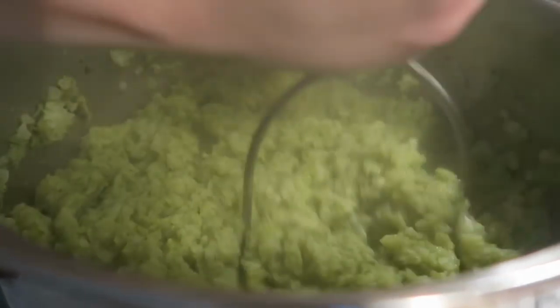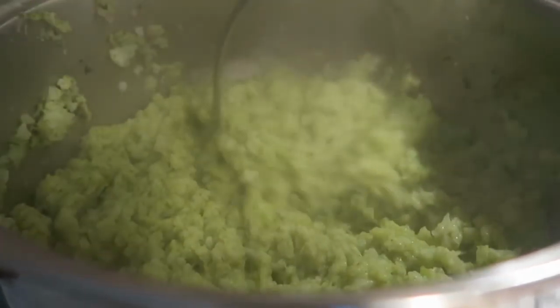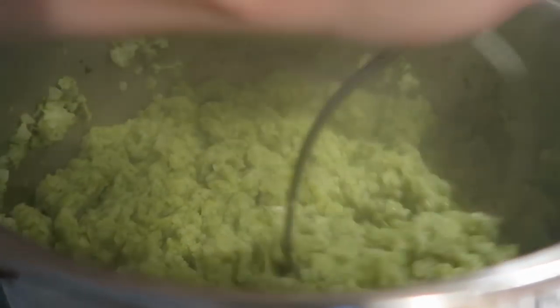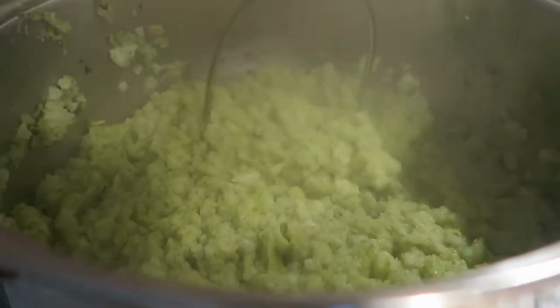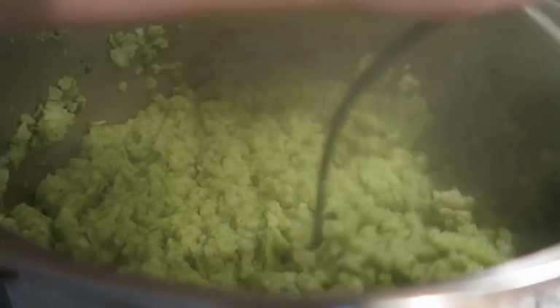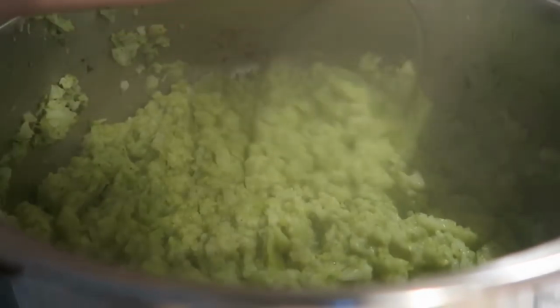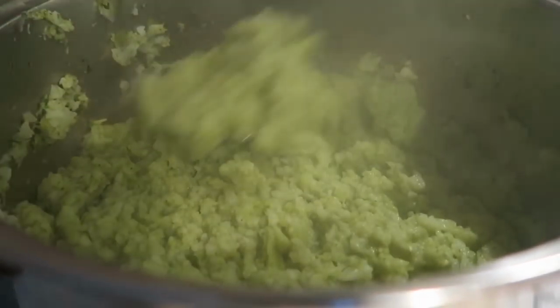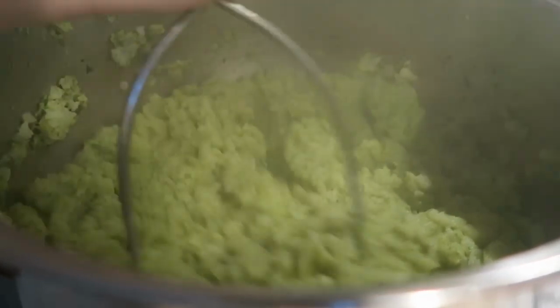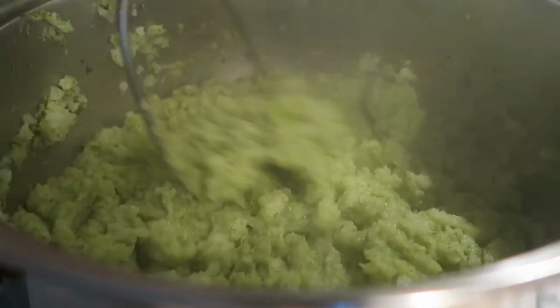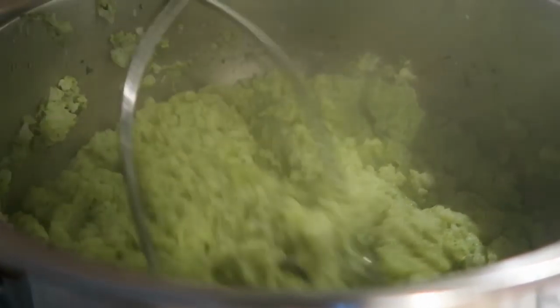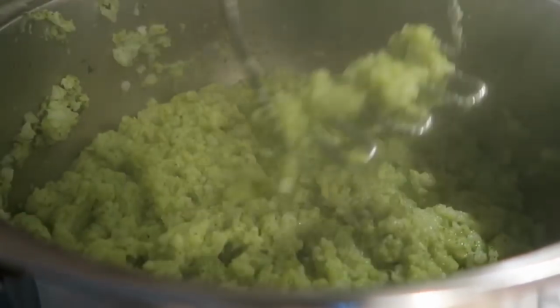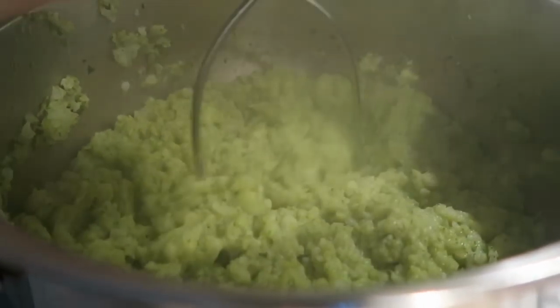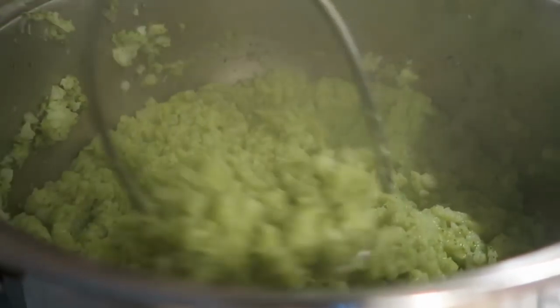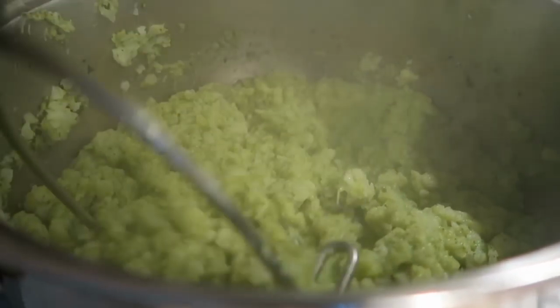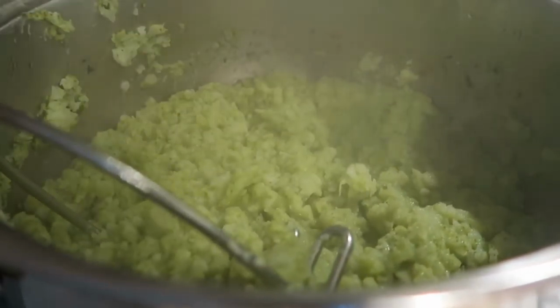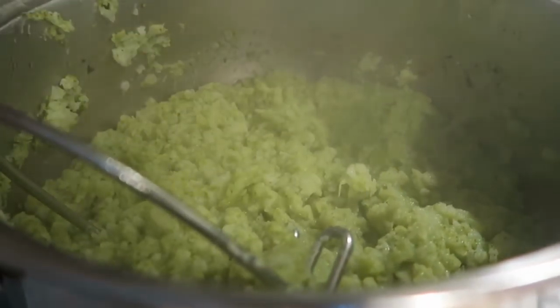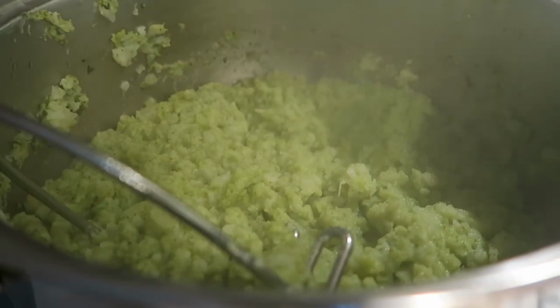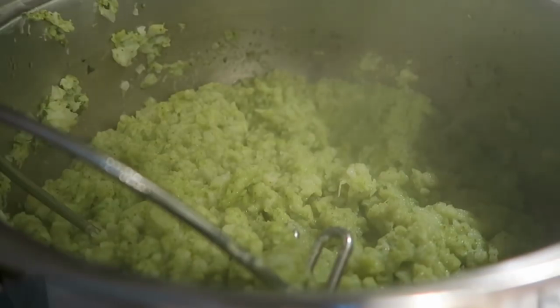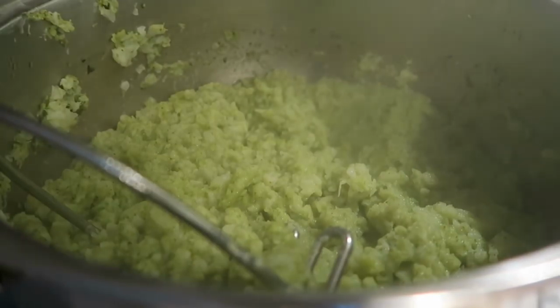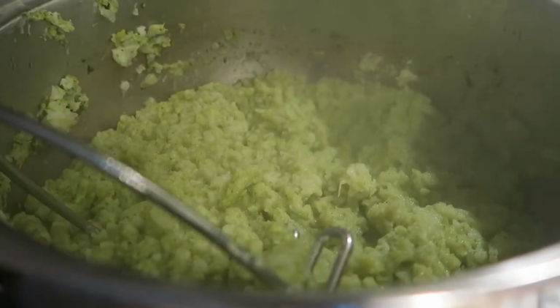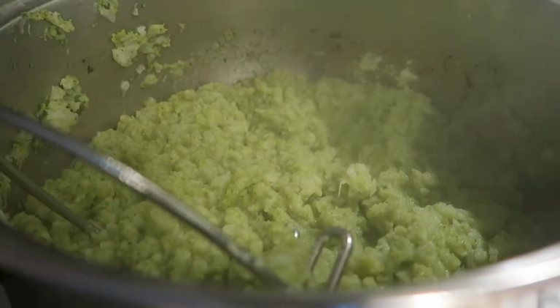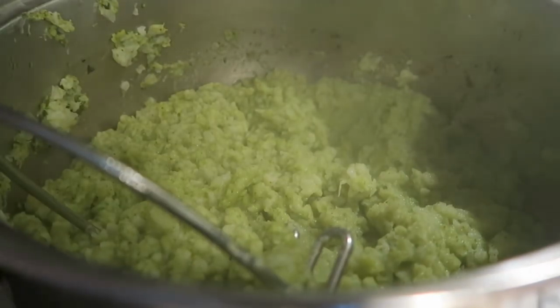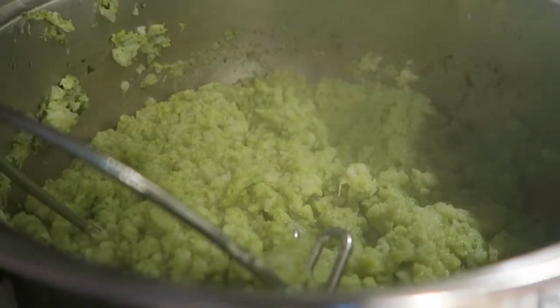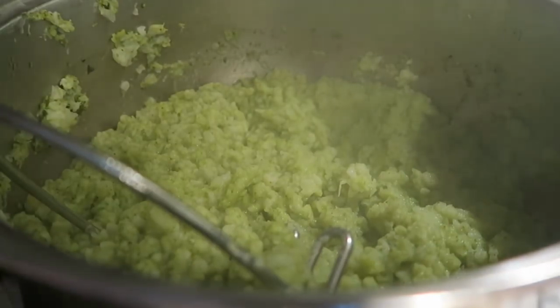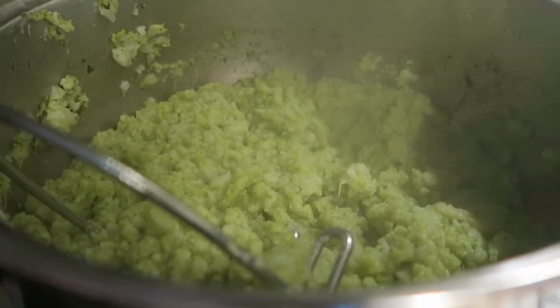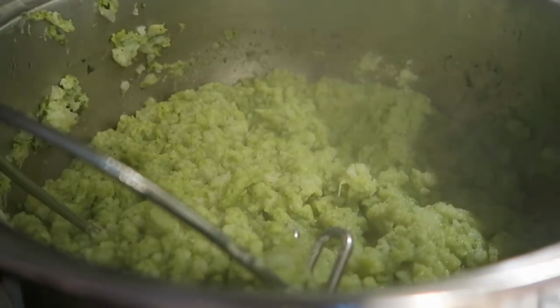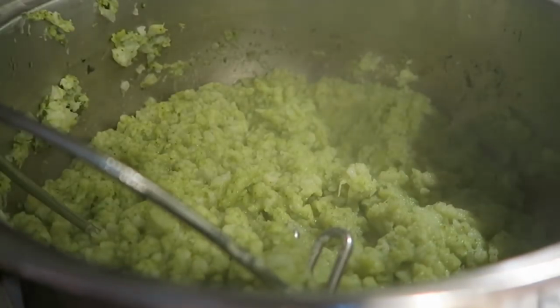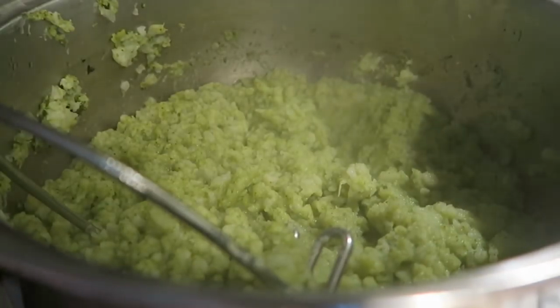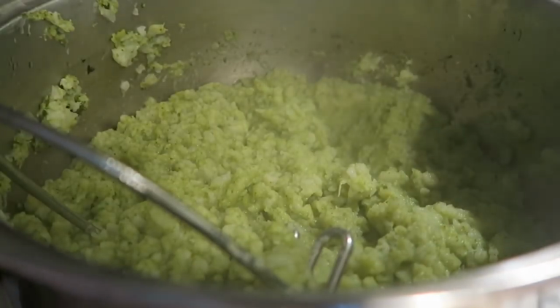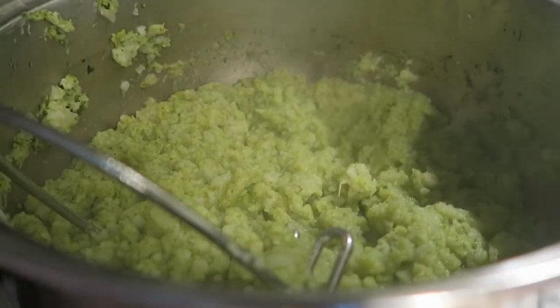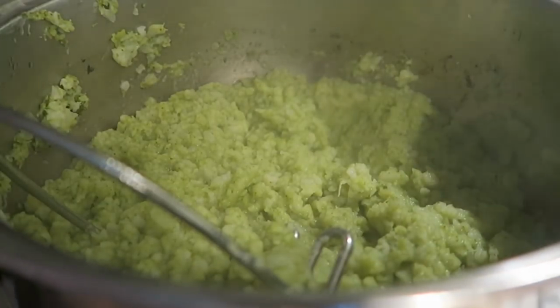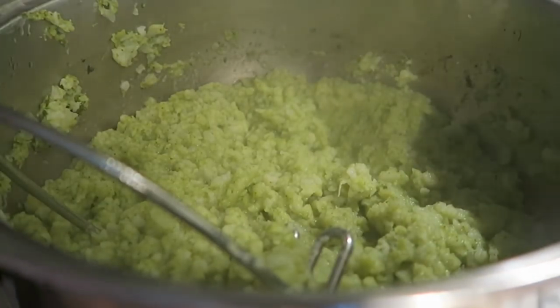So we're going to go ahead and mash that up, and I think I'm going to add a little bit more butter to it.